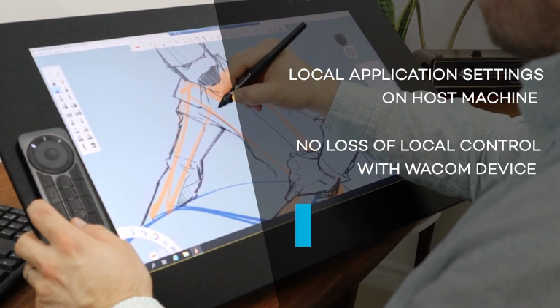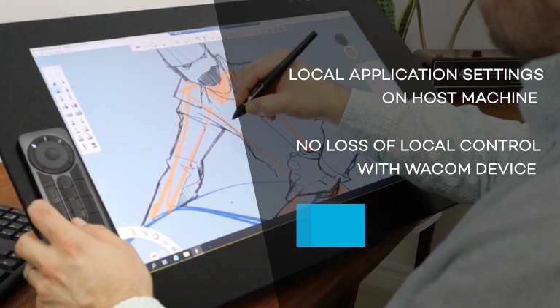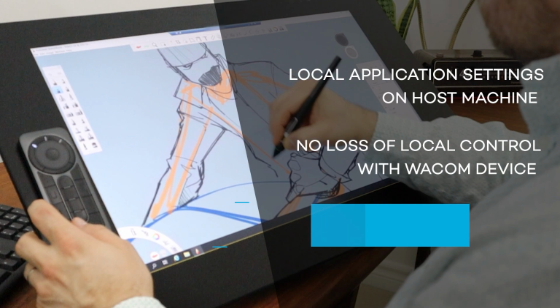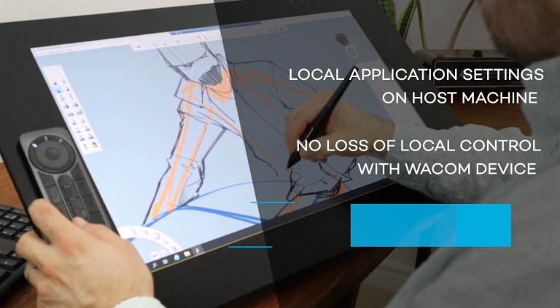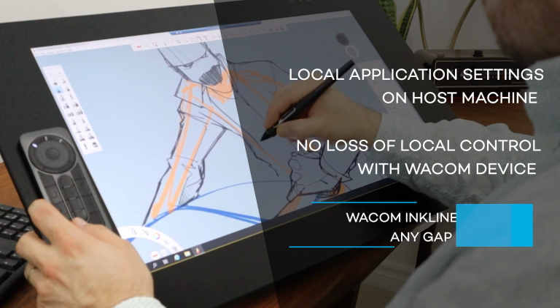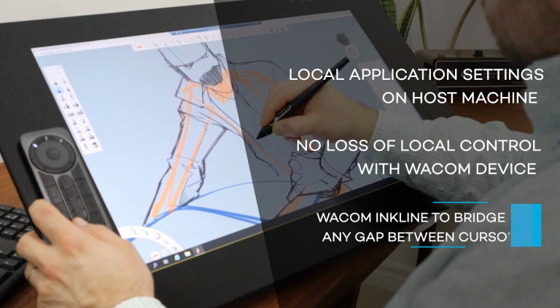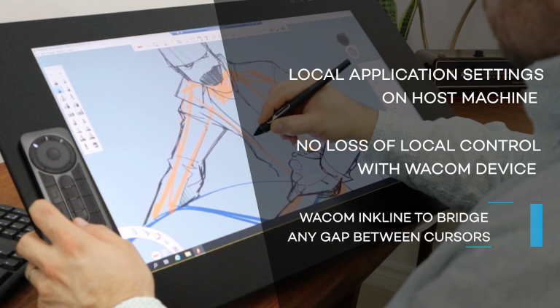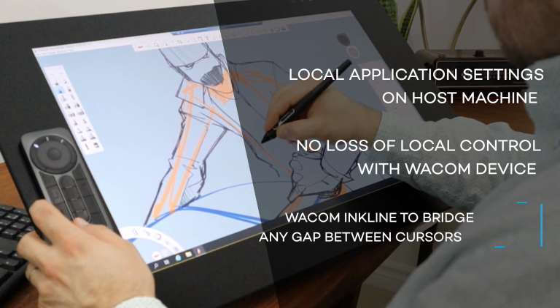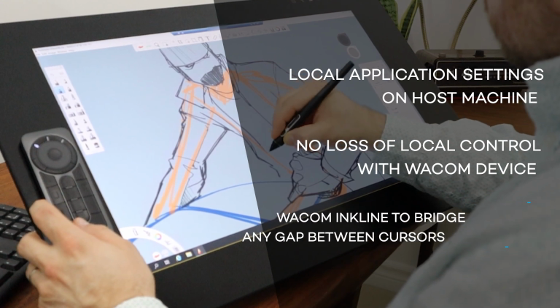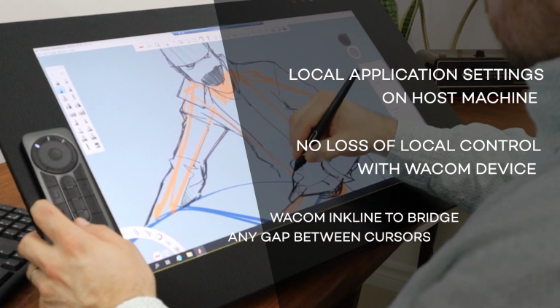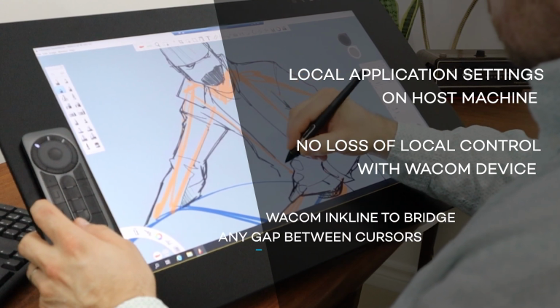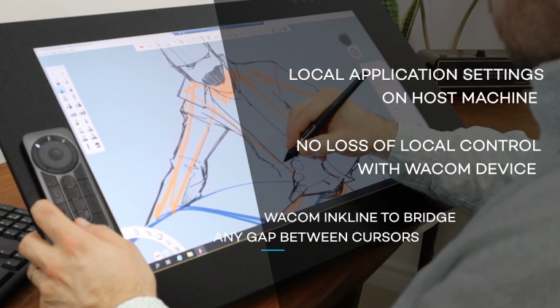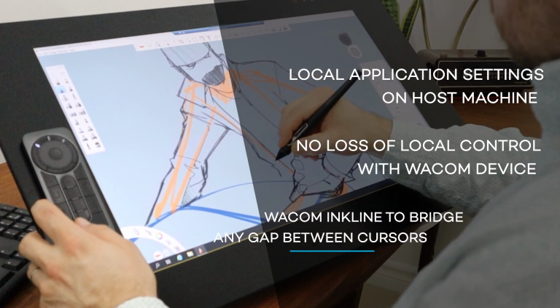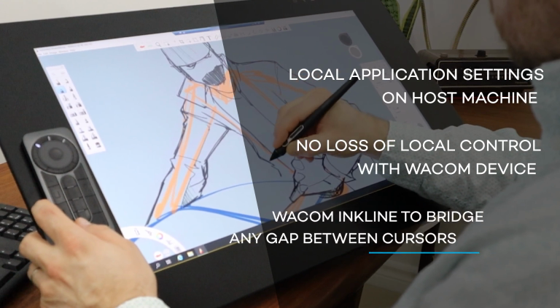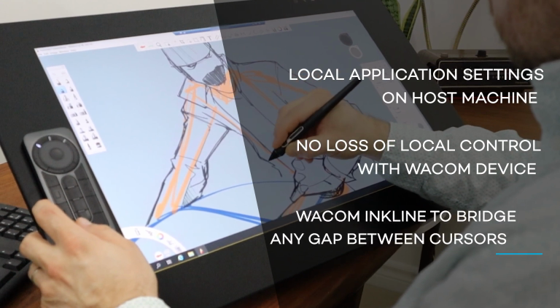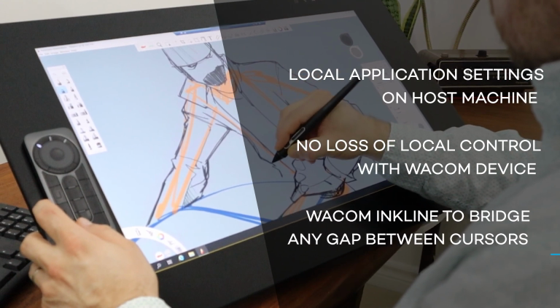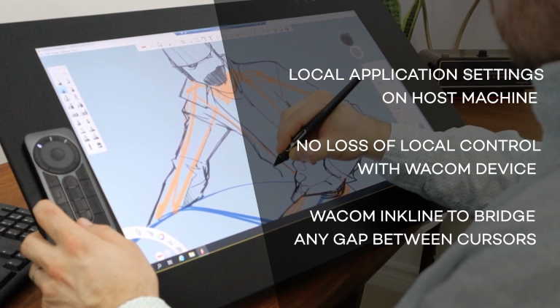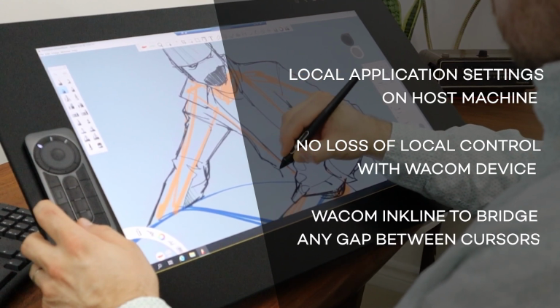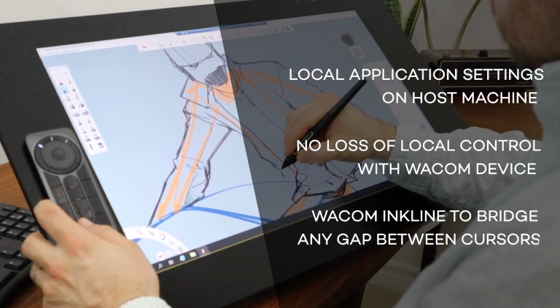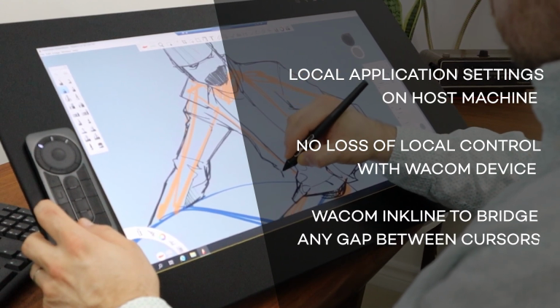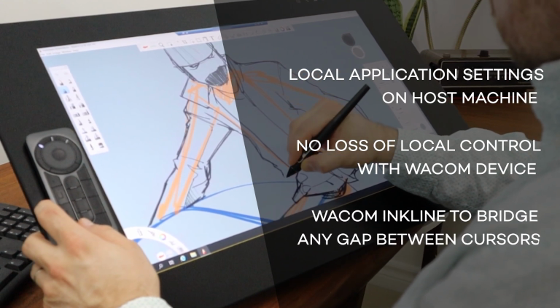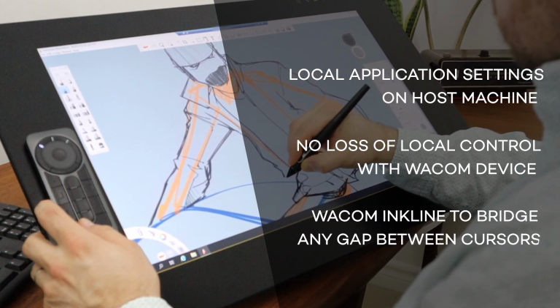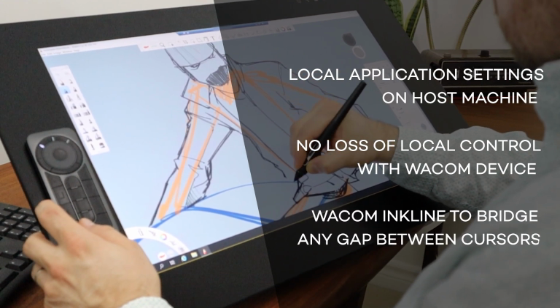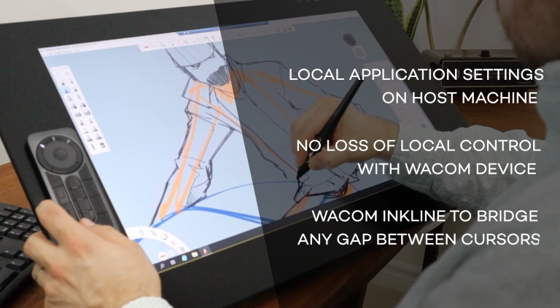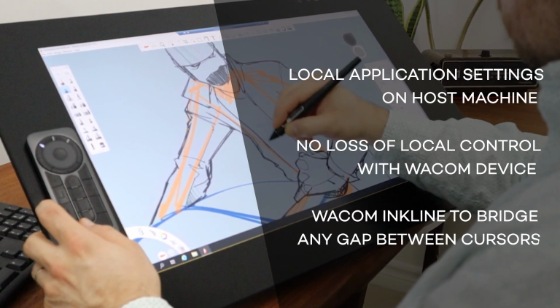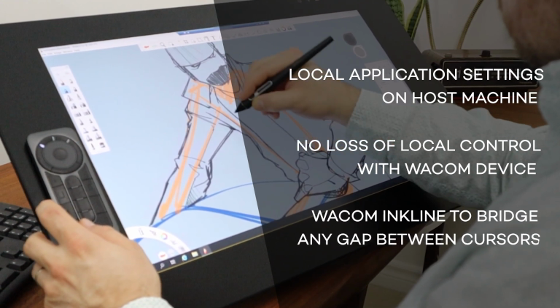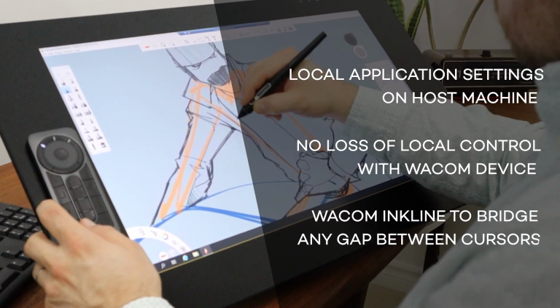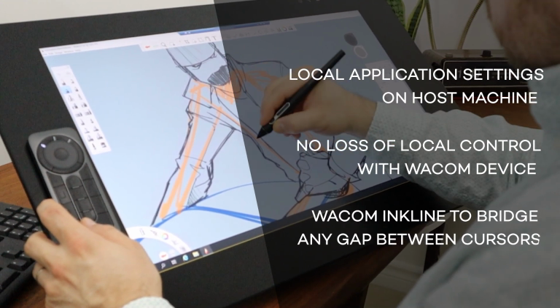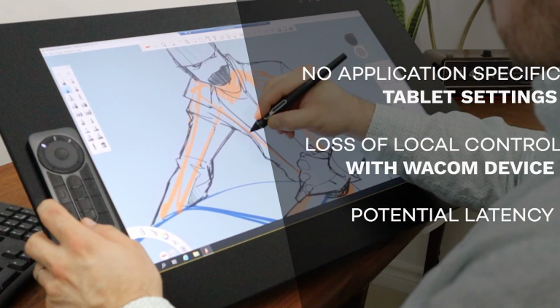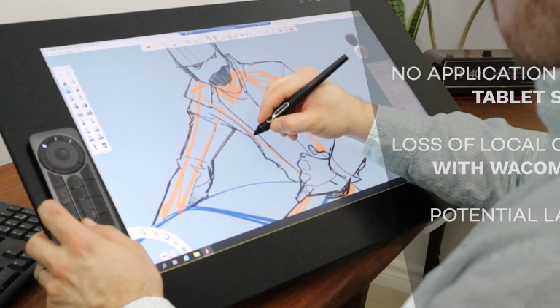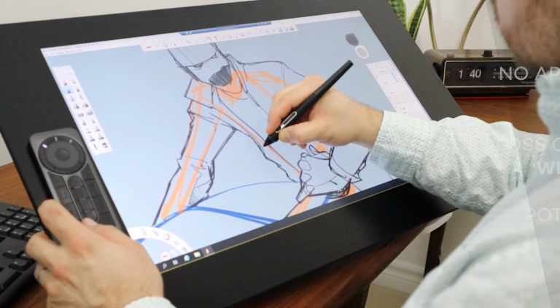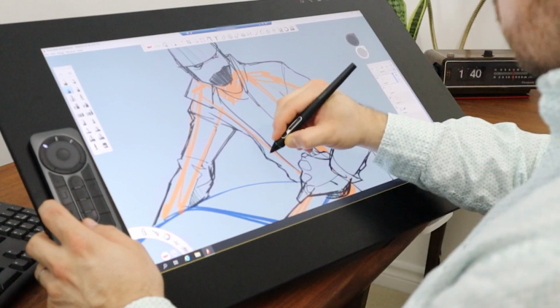Three, Wacom Ink Line is a feature that helps bridge the gap from any latency created by long distance connections like this one.